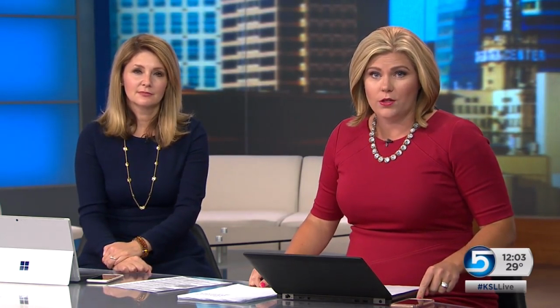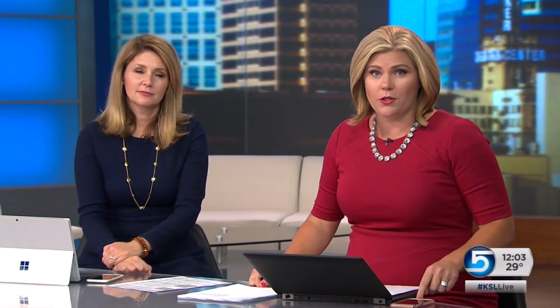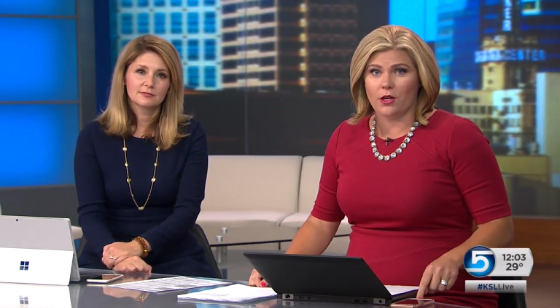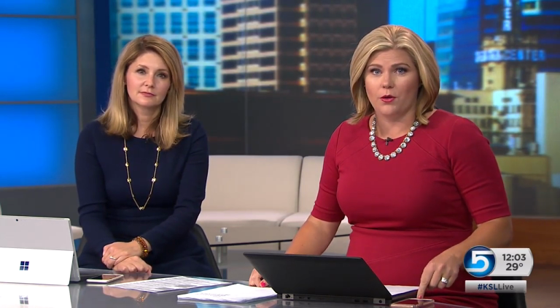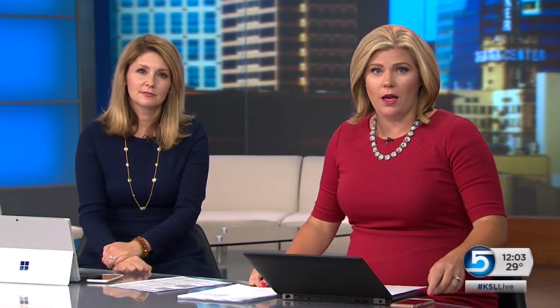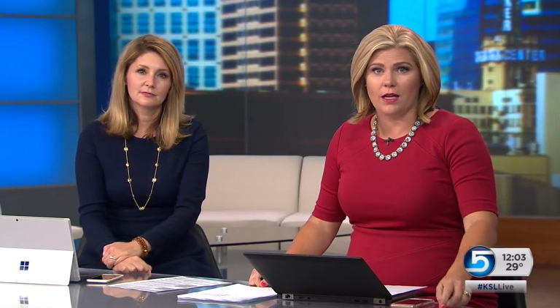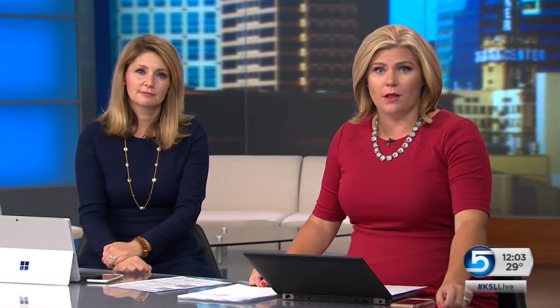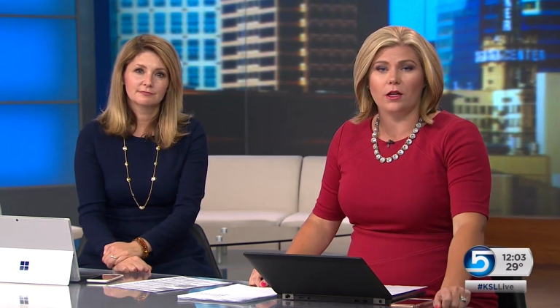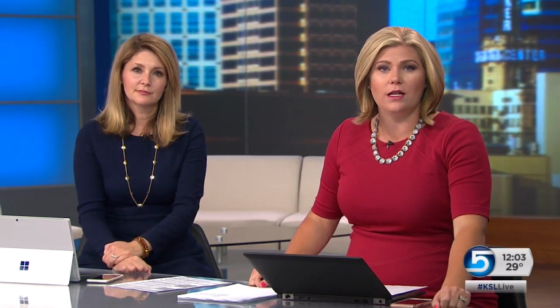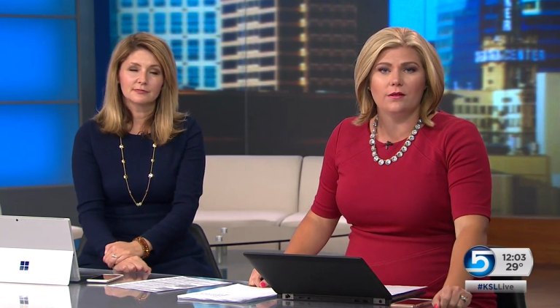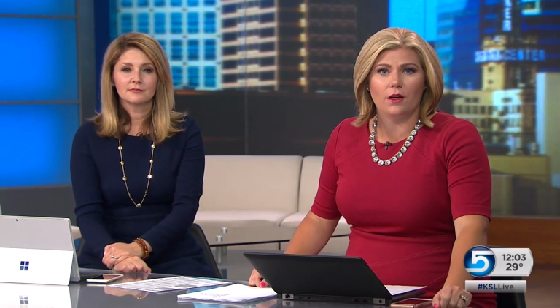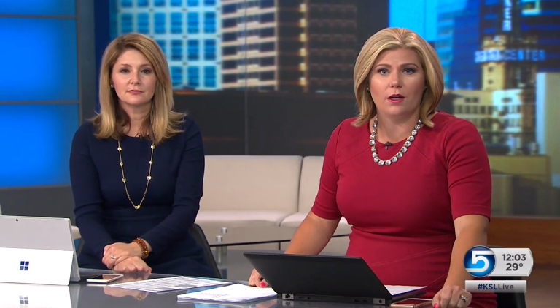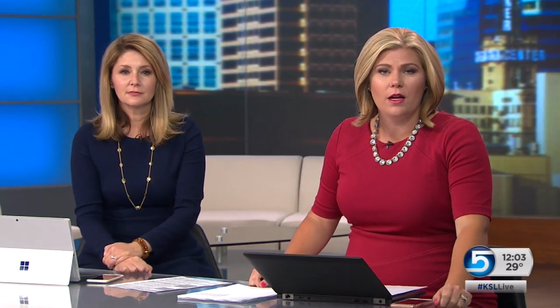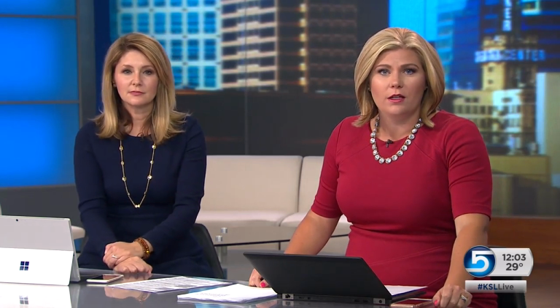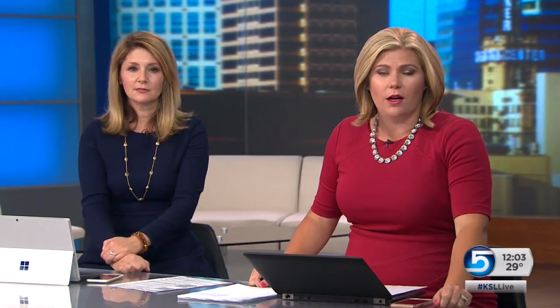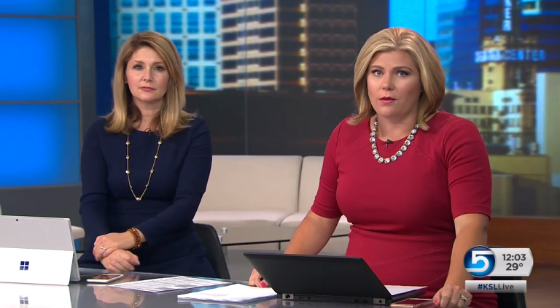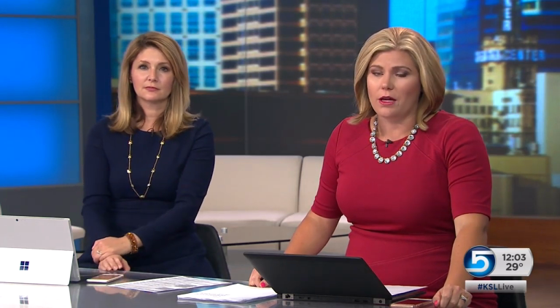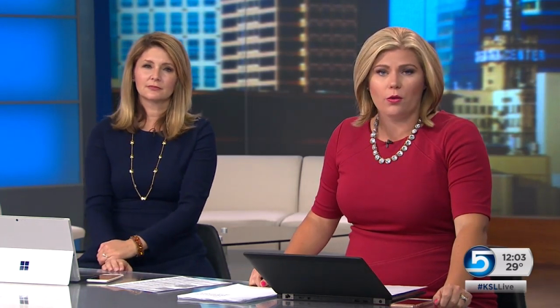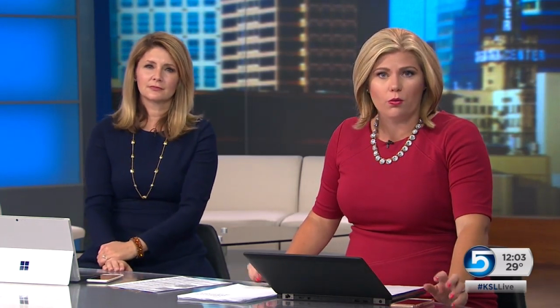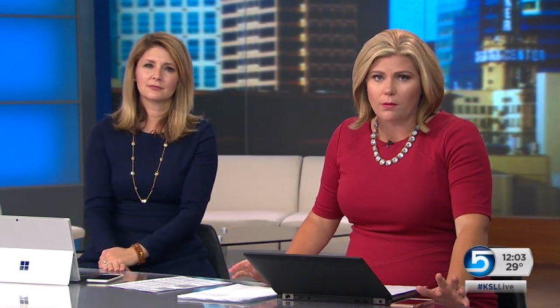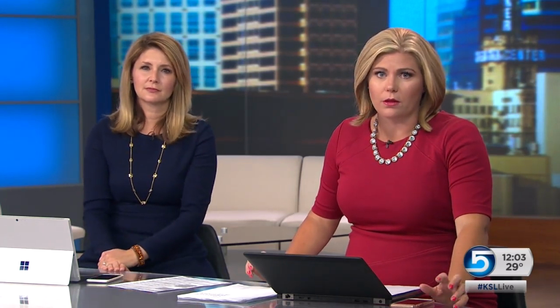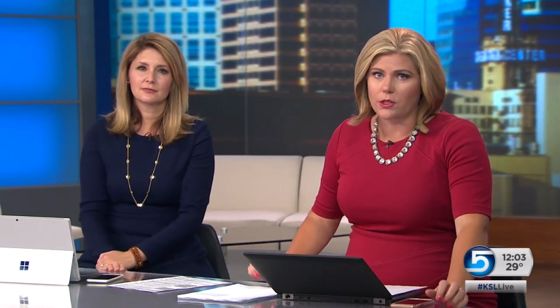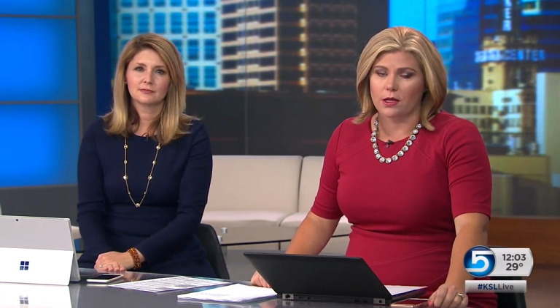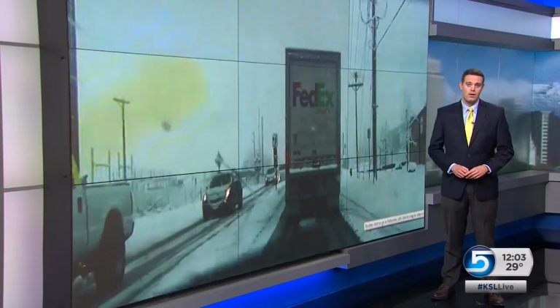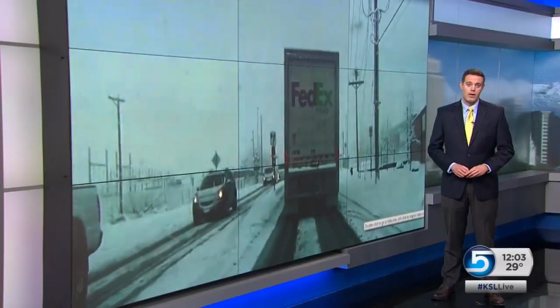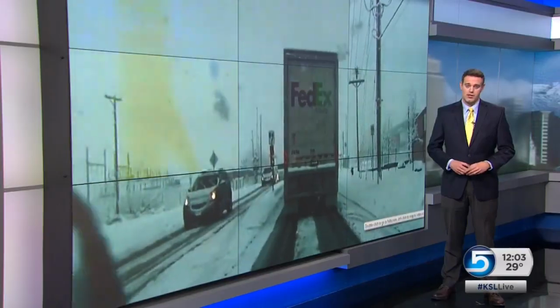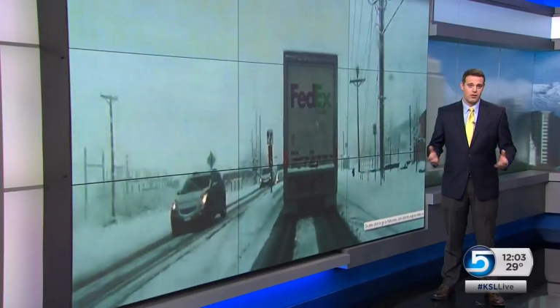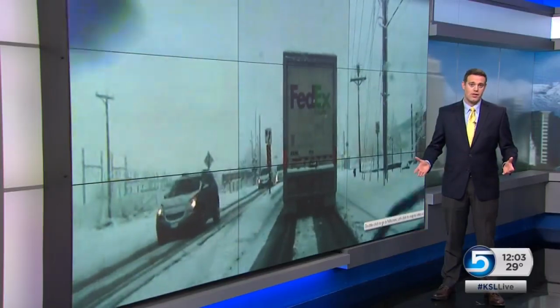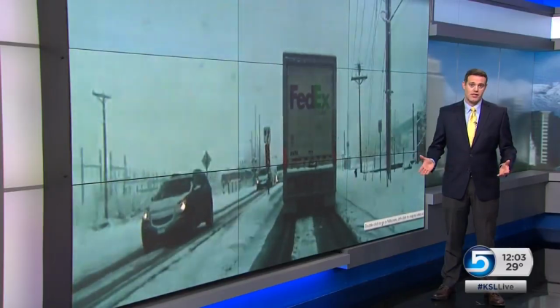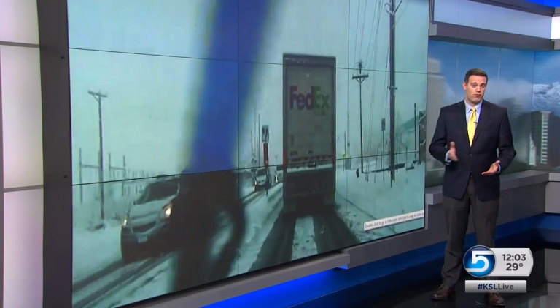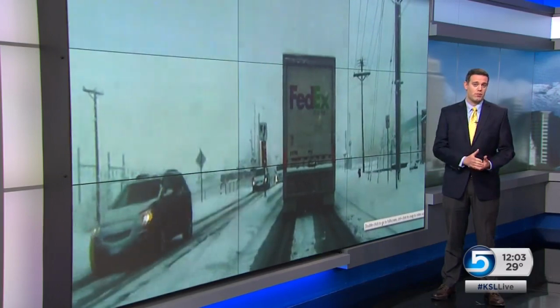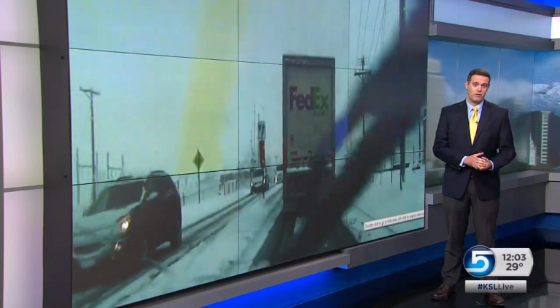News Specialist Sean Moody has been looking into the video here. Incredible images here — this is pretty unbelievable.